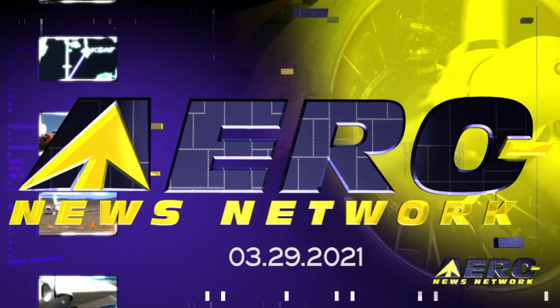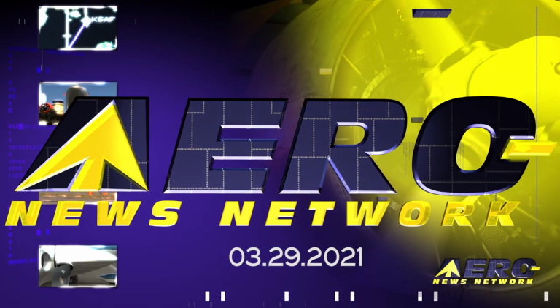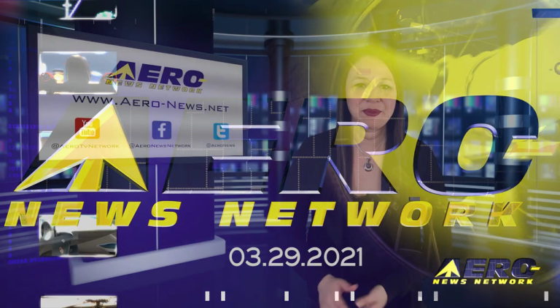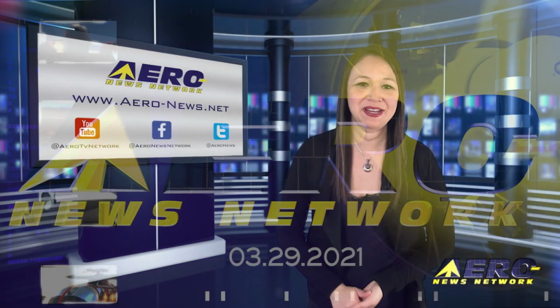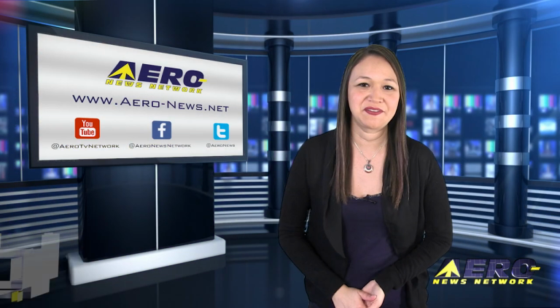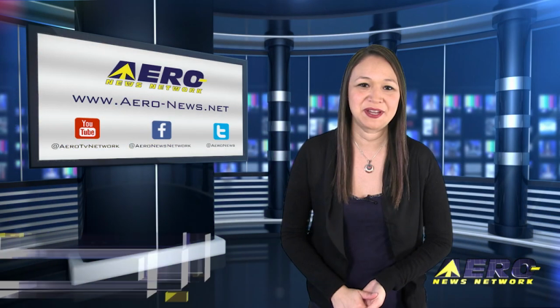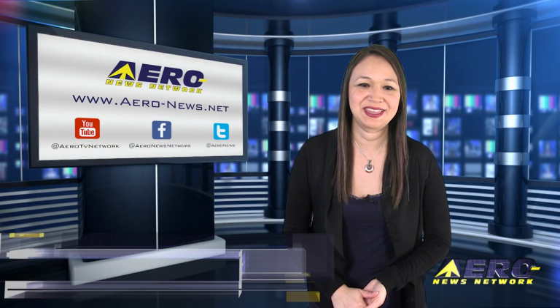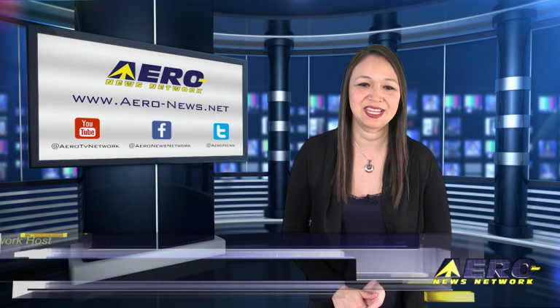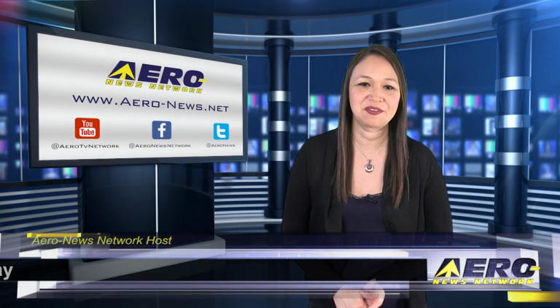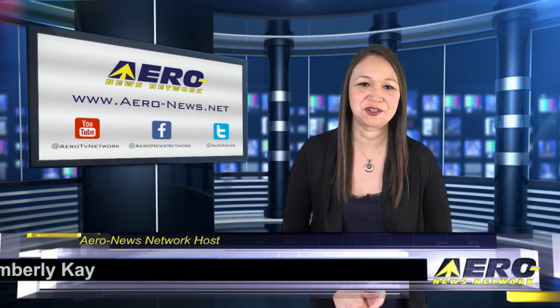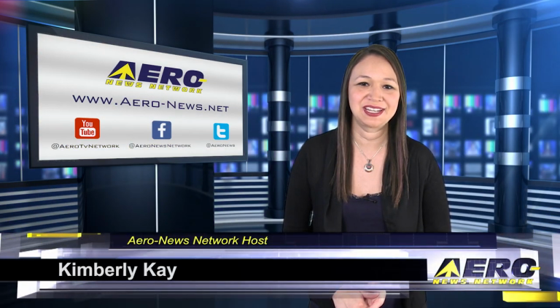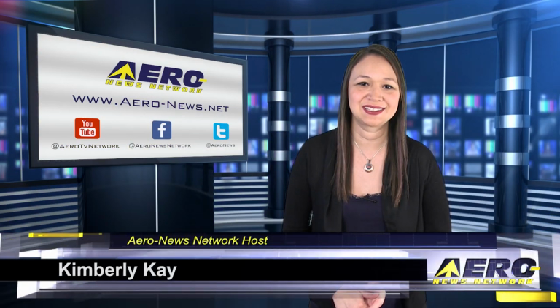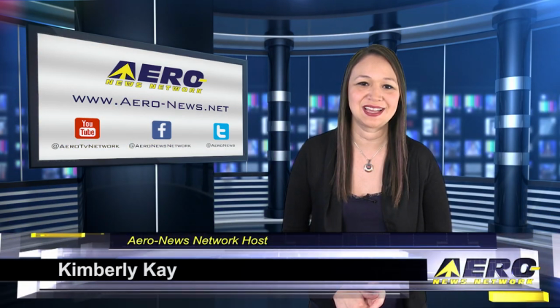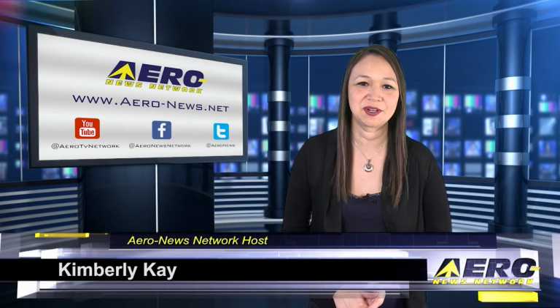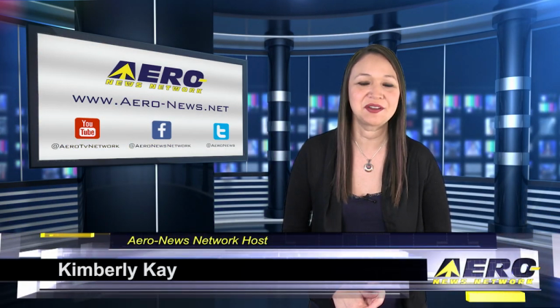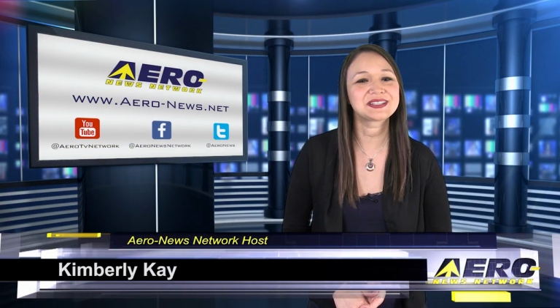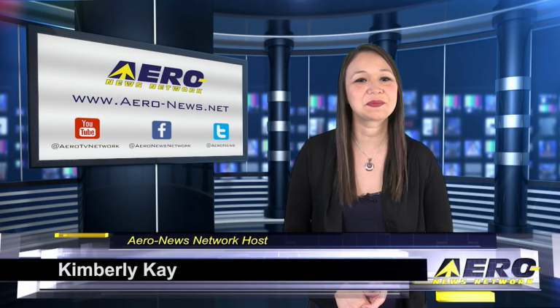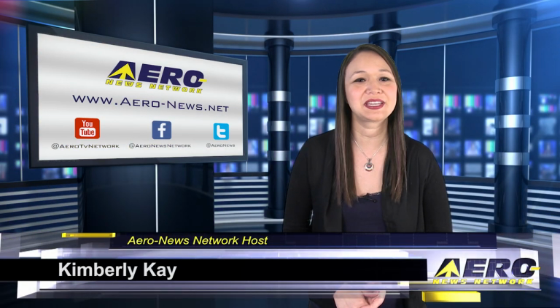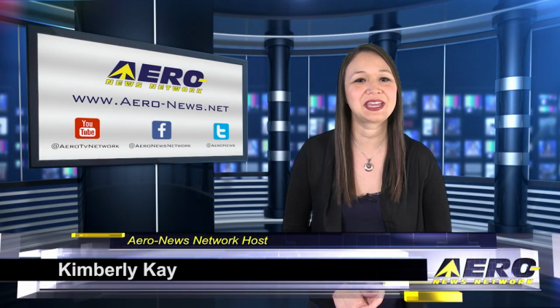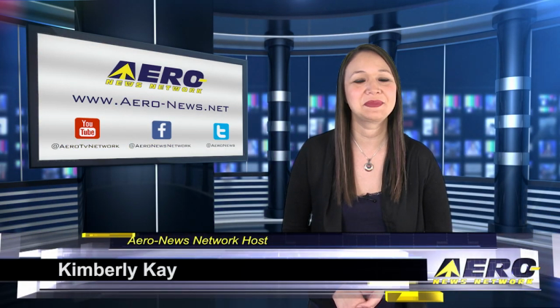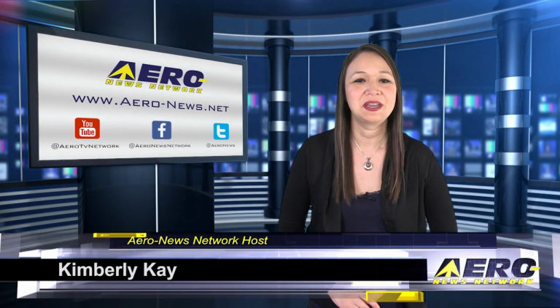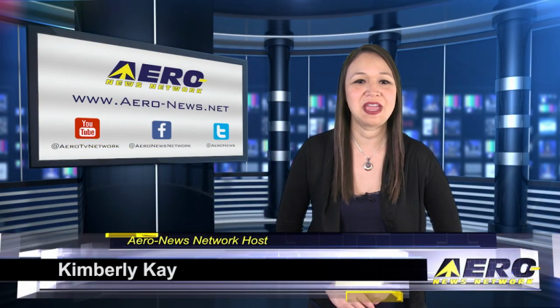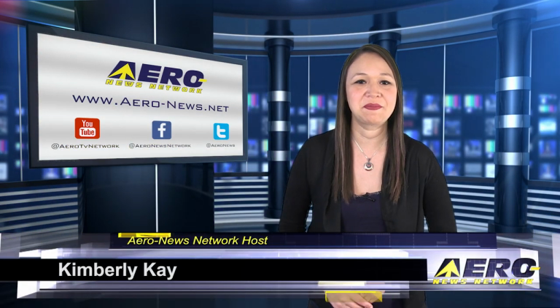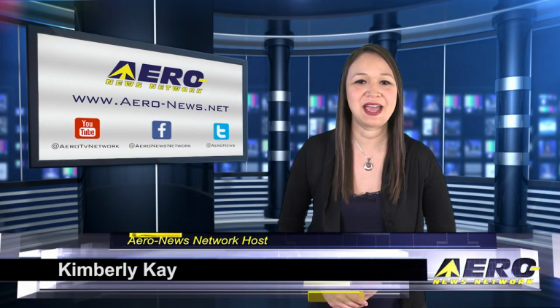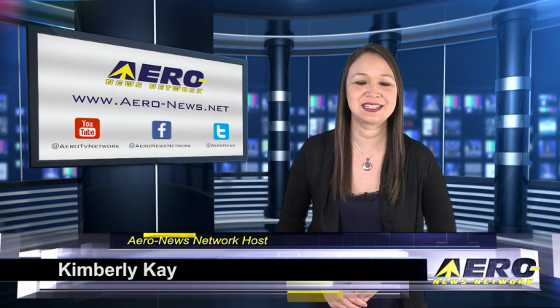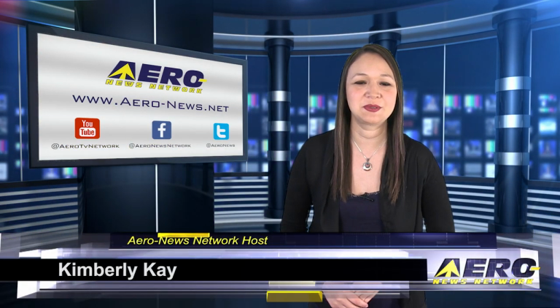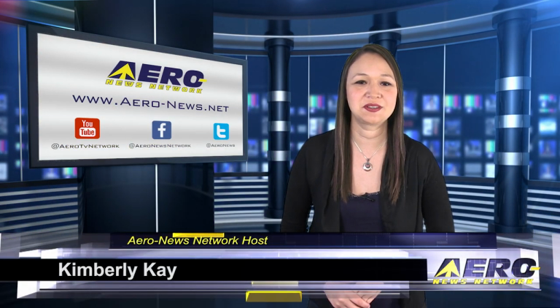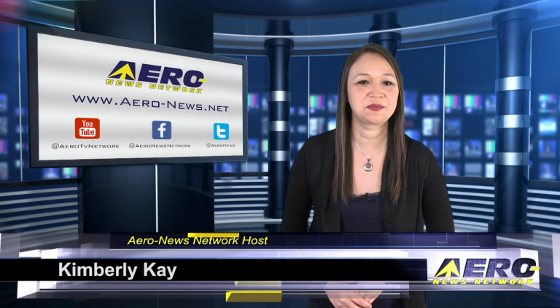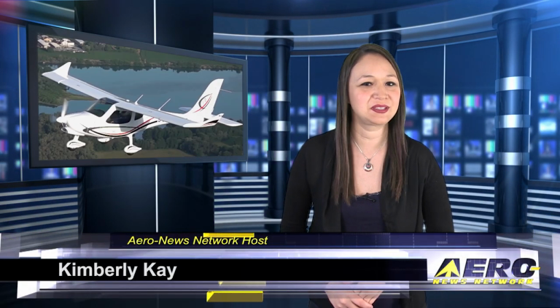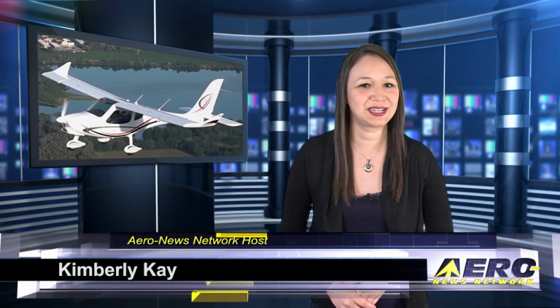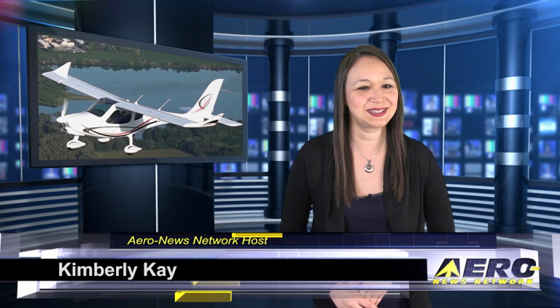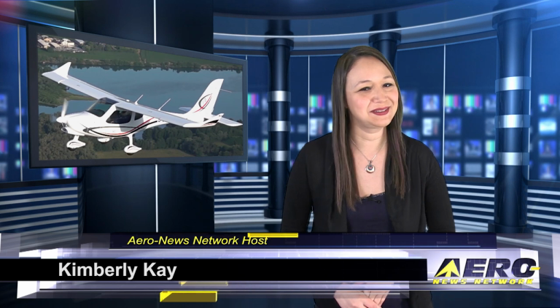Happy Monday, everybody. Thank you for joining us. I'm your host, Kimberly Kay. We have a packed episode with the latest news.